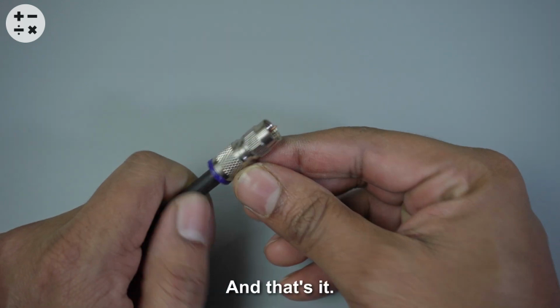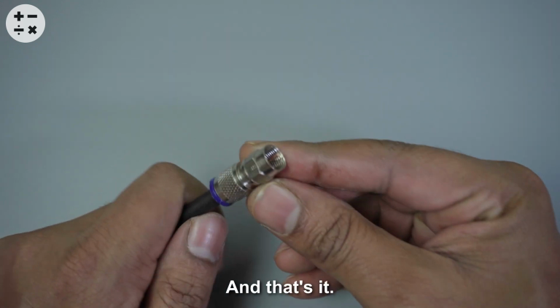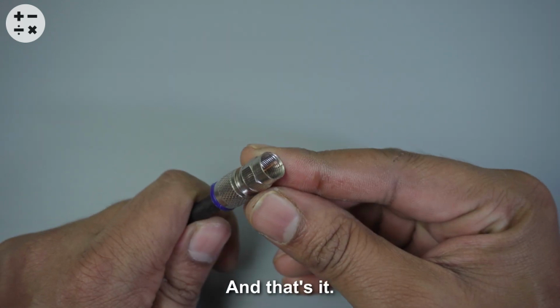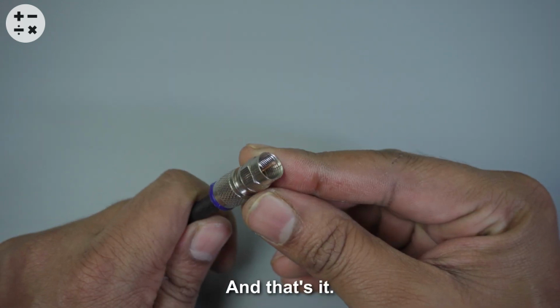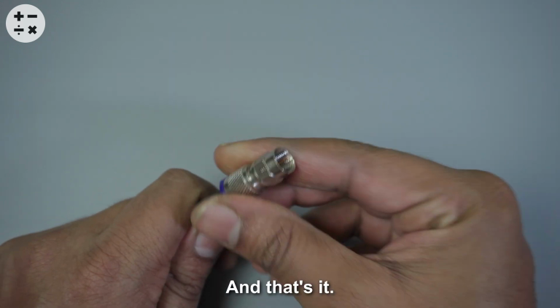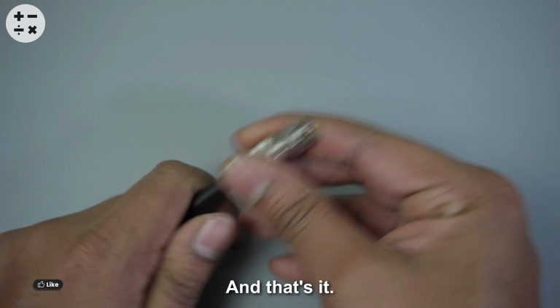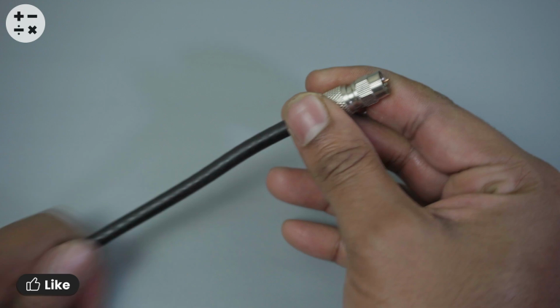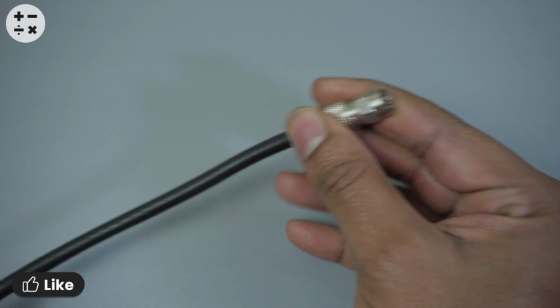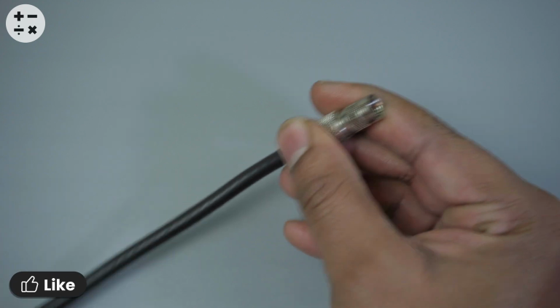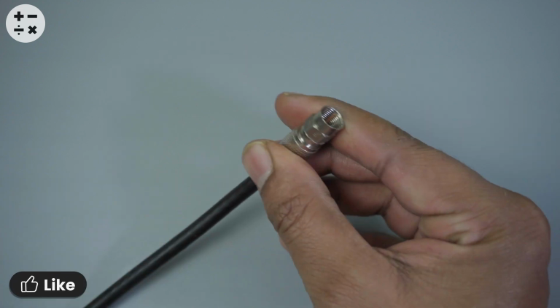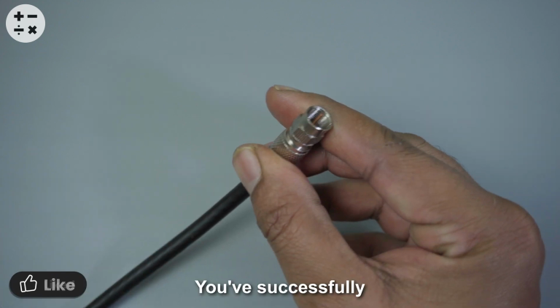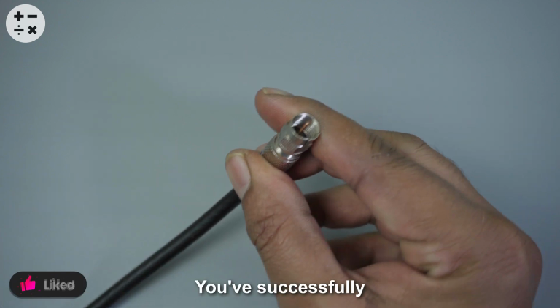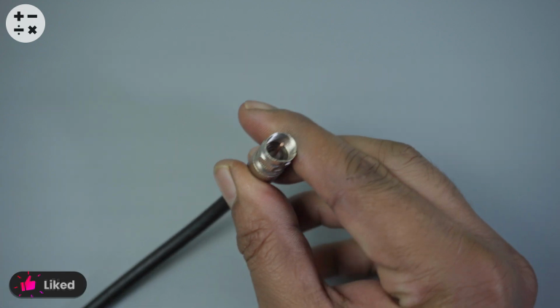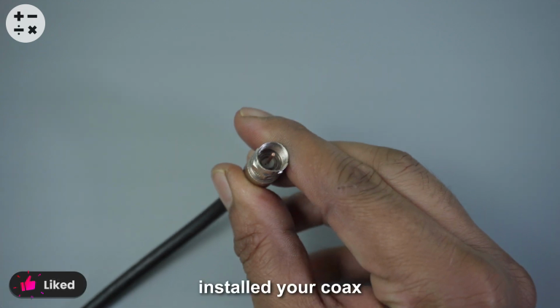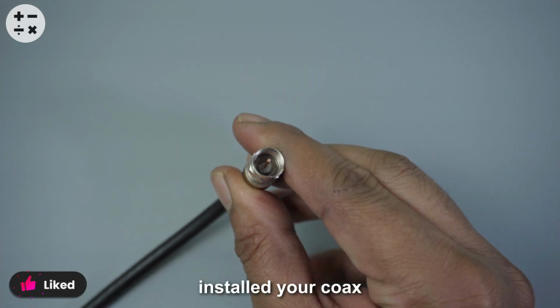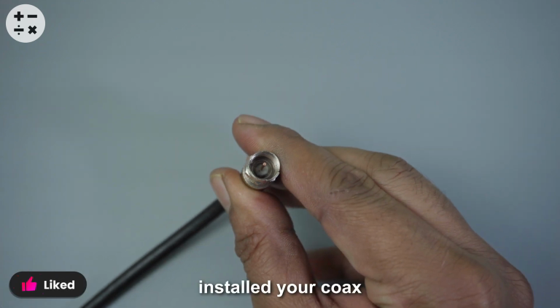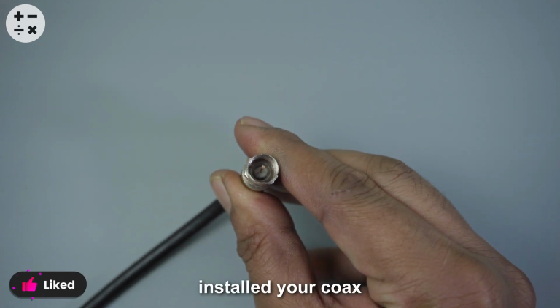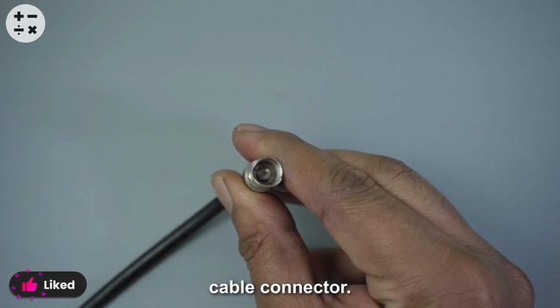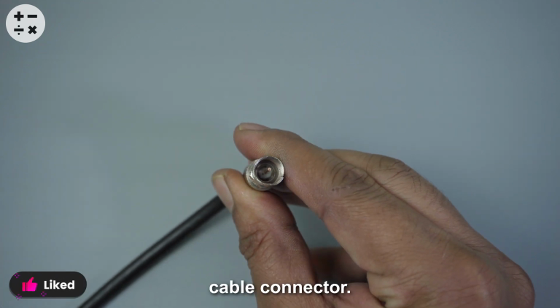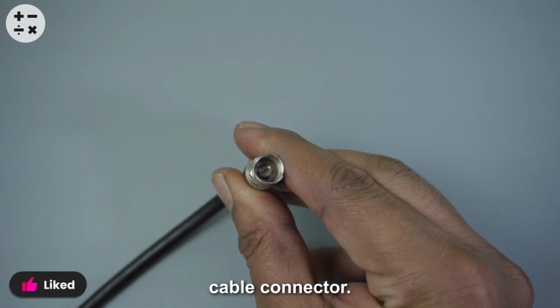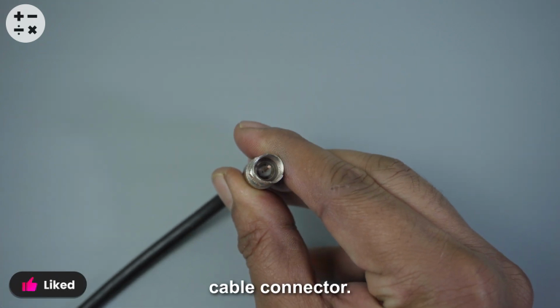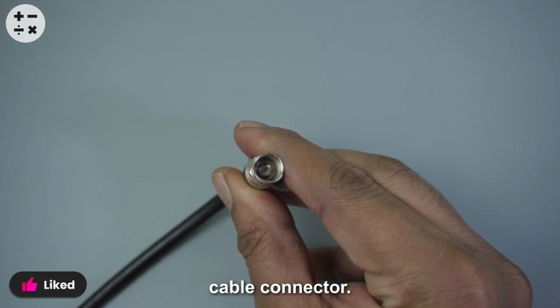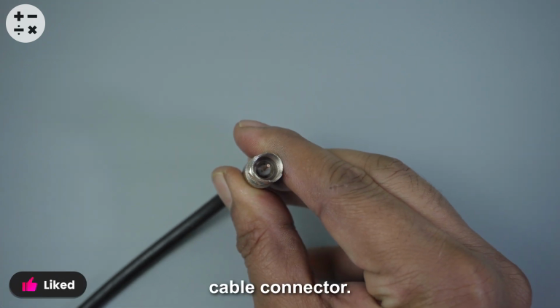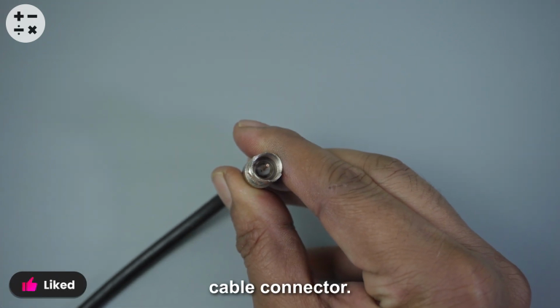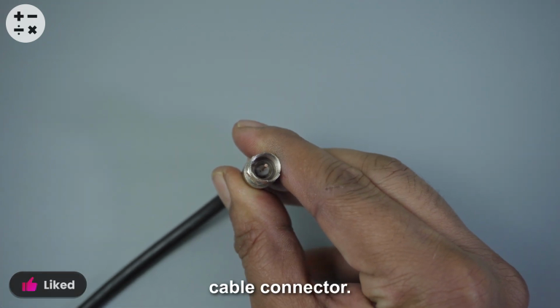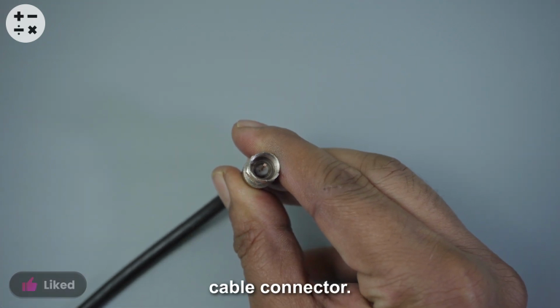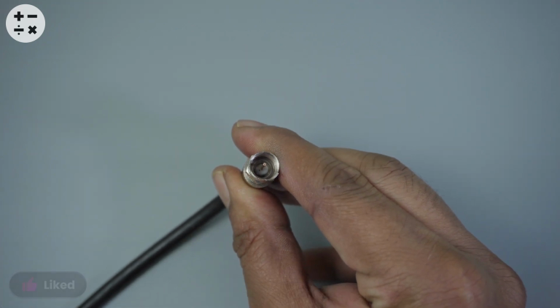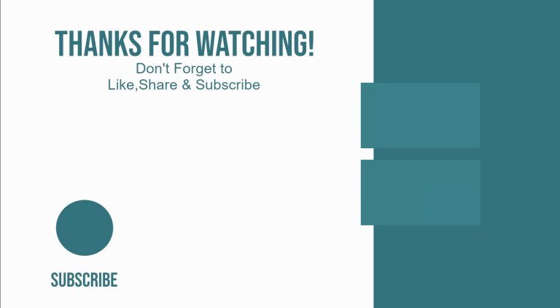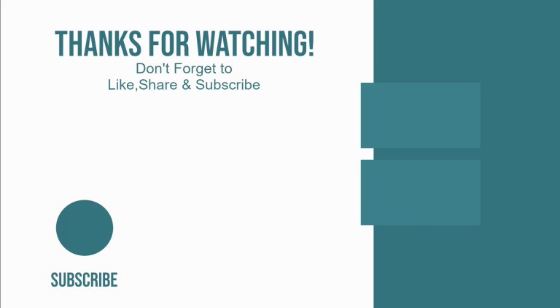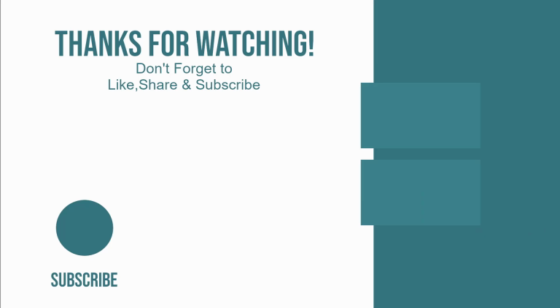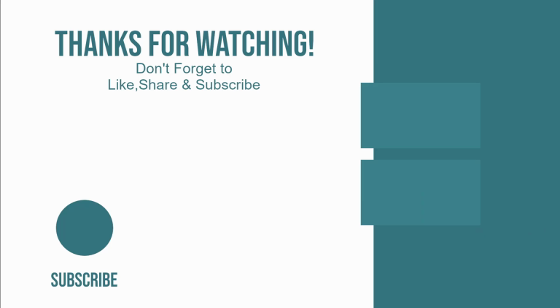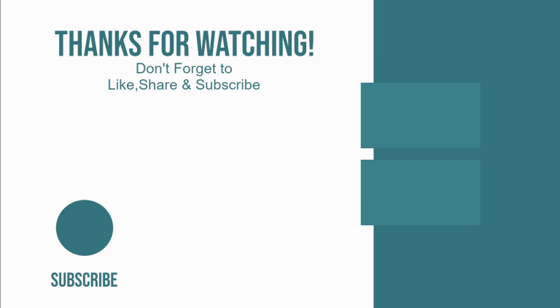And that's it. You've successfully installed your Koch's cable connector. Thanks for watching, and I'll see you in the next video.